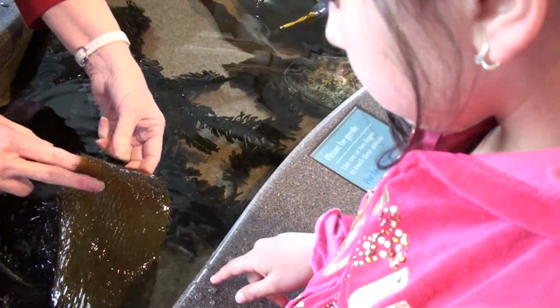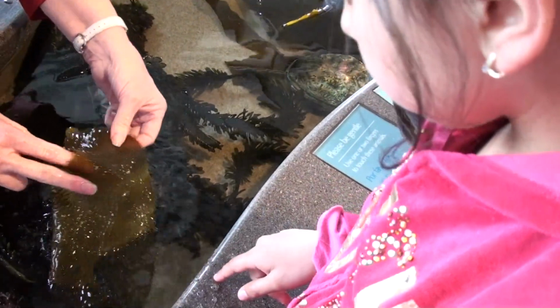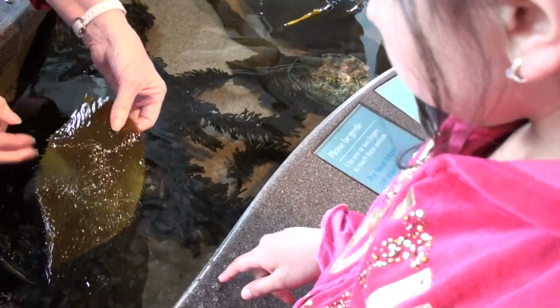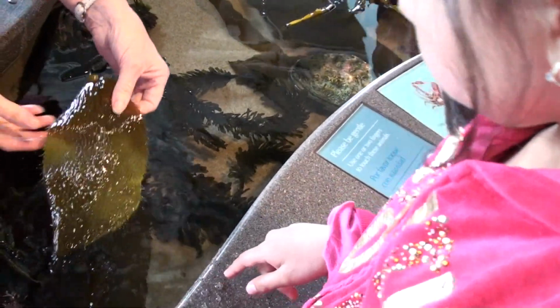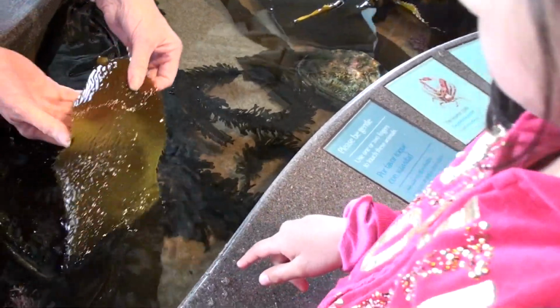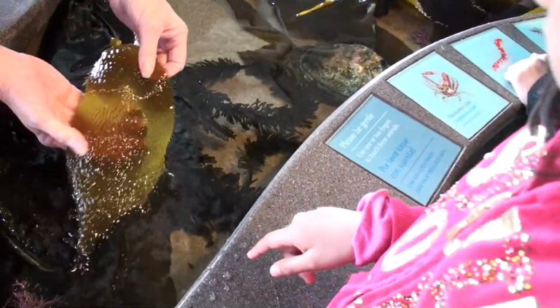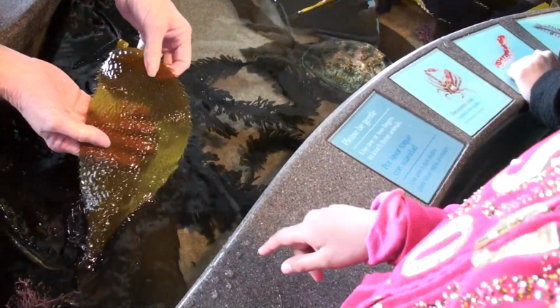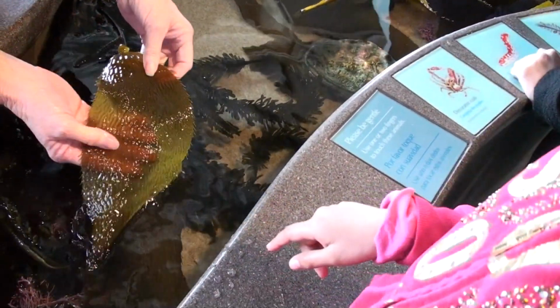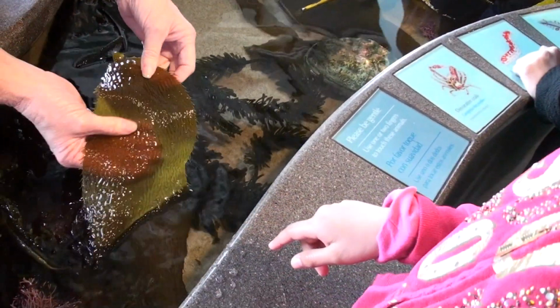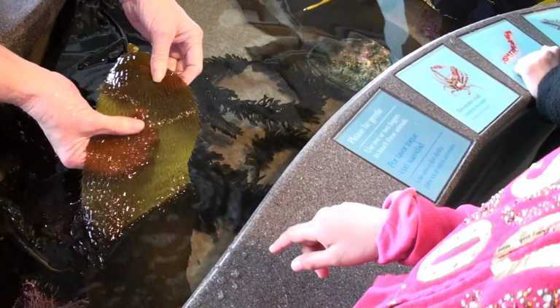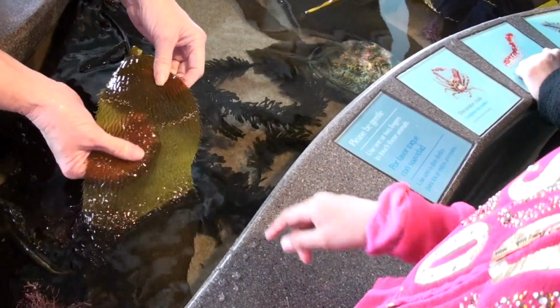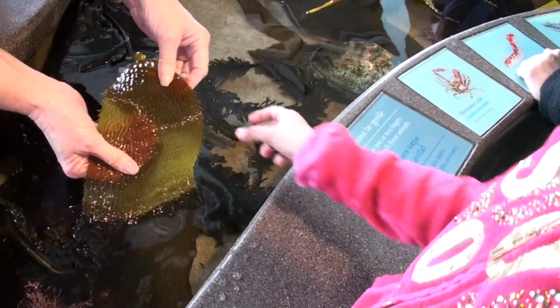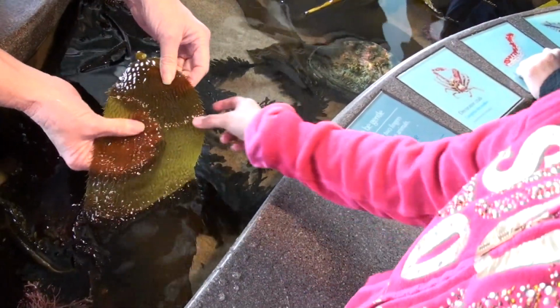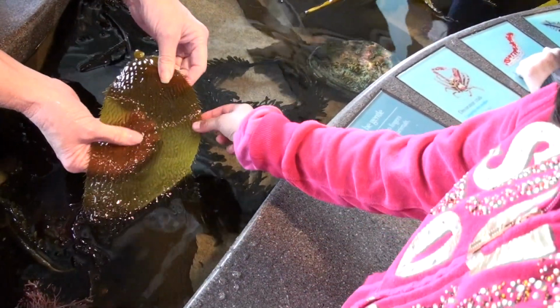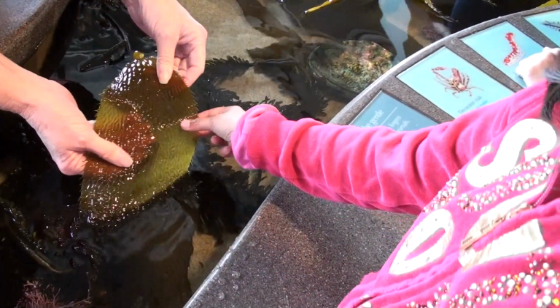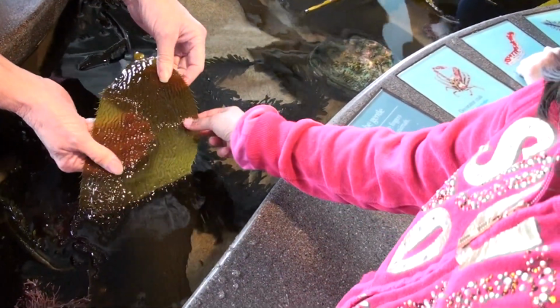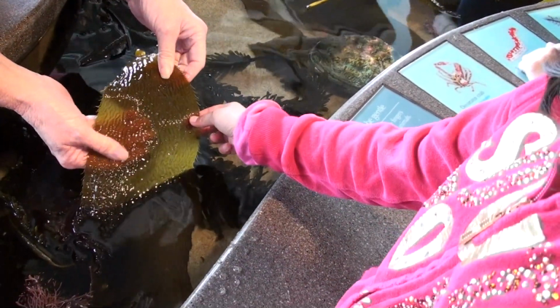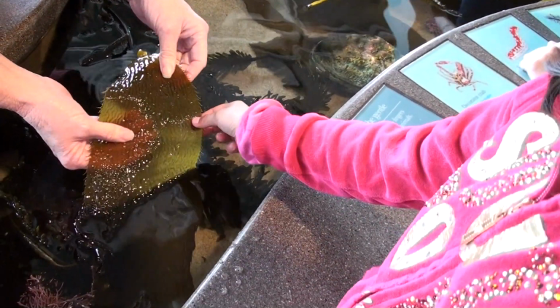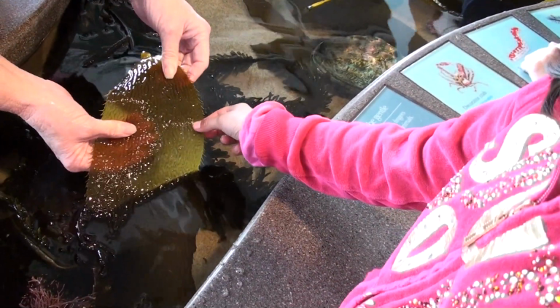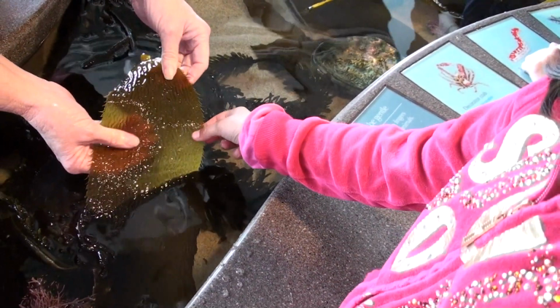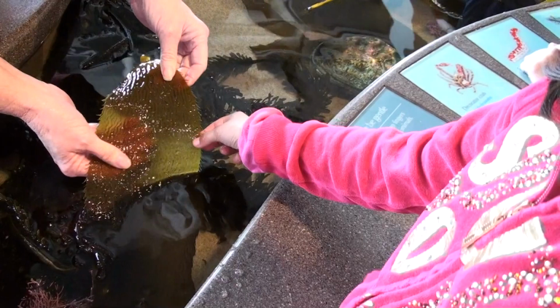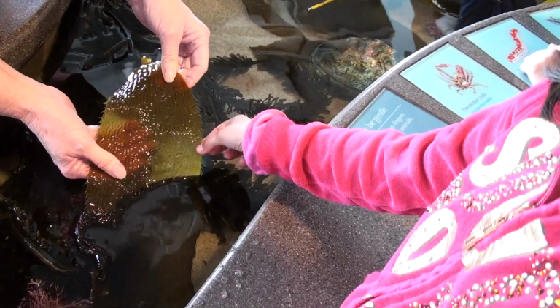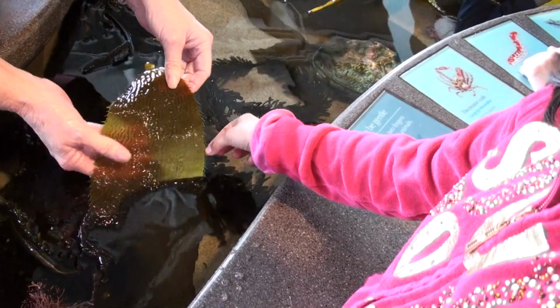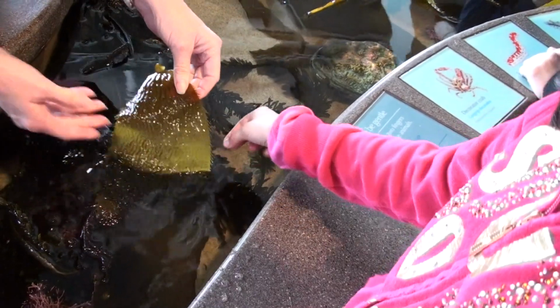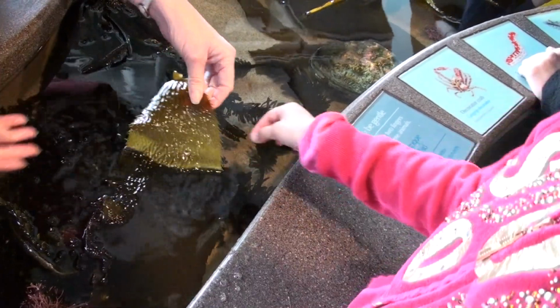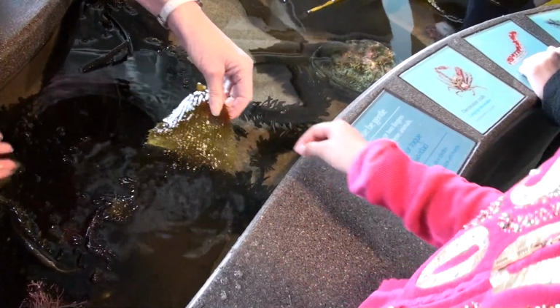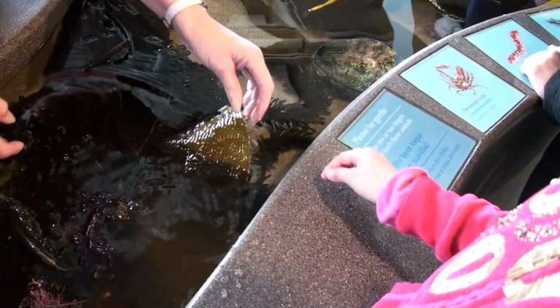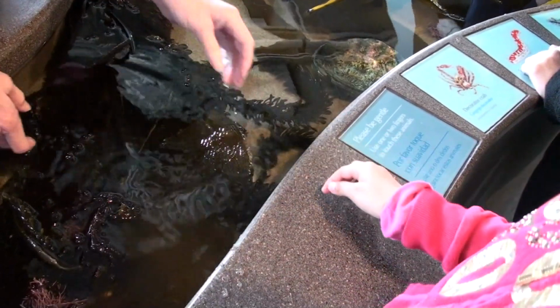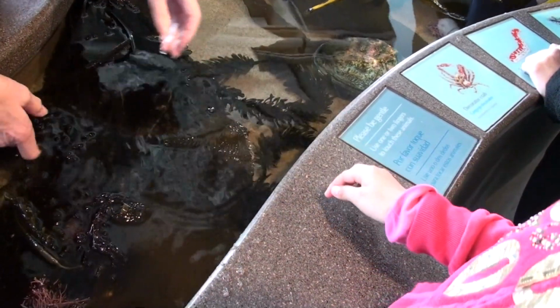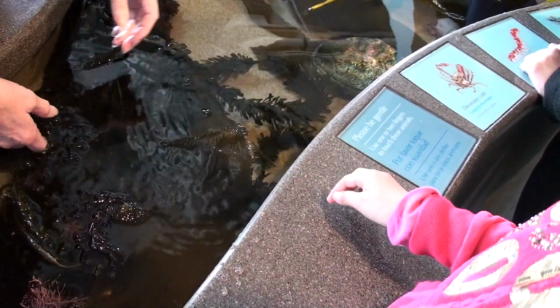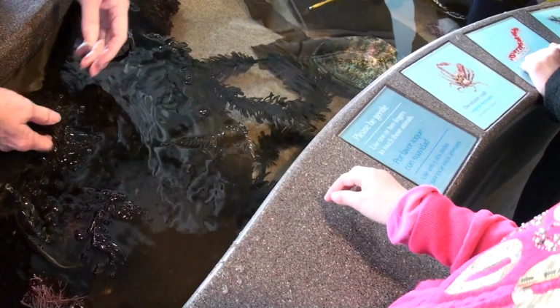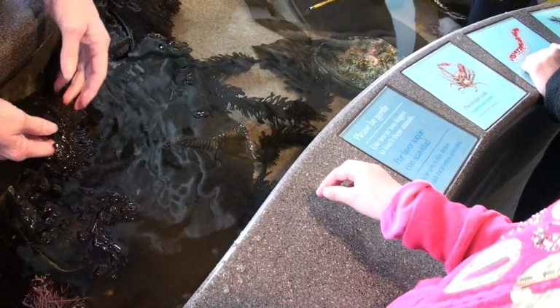This is a leaf of kelp. You want to feel it? And this is a different kind of kelp.